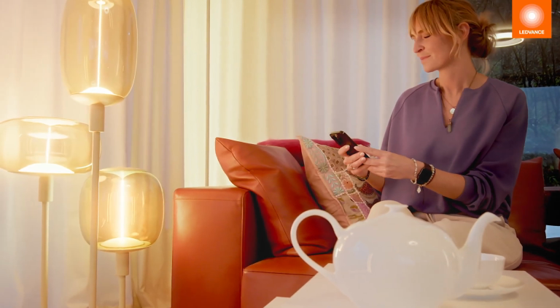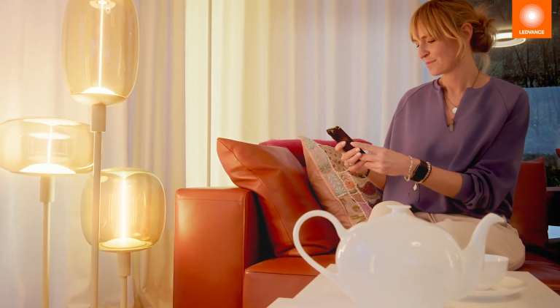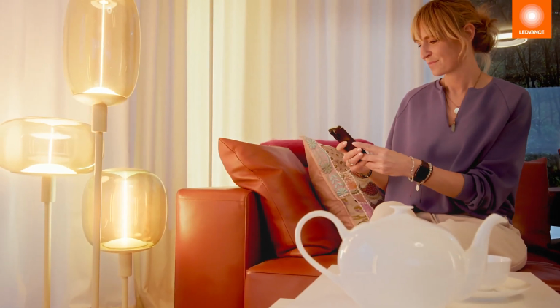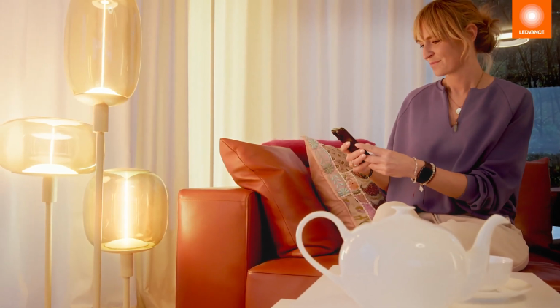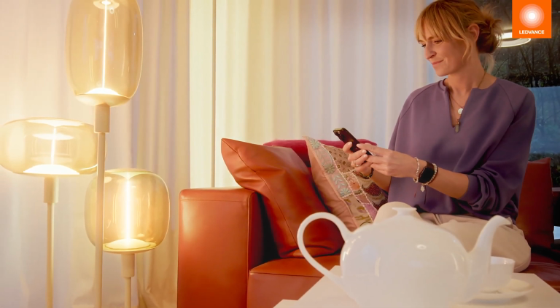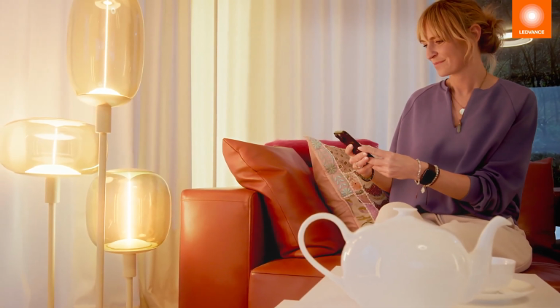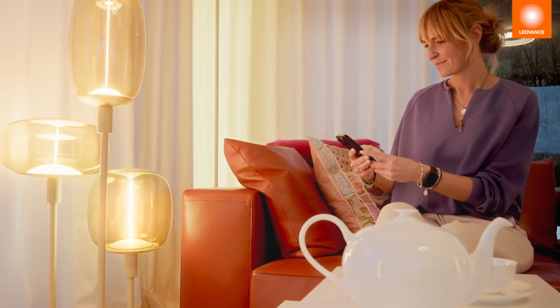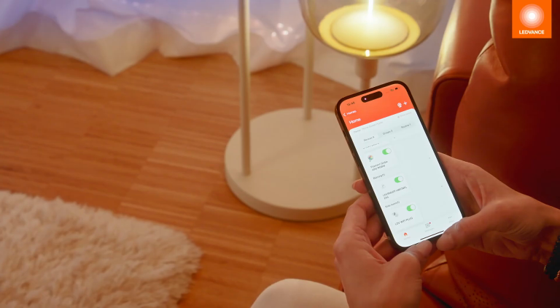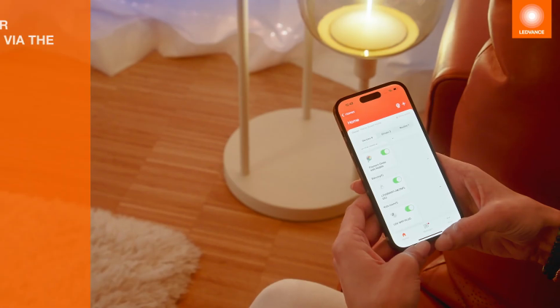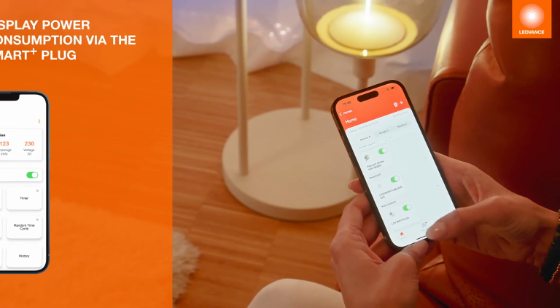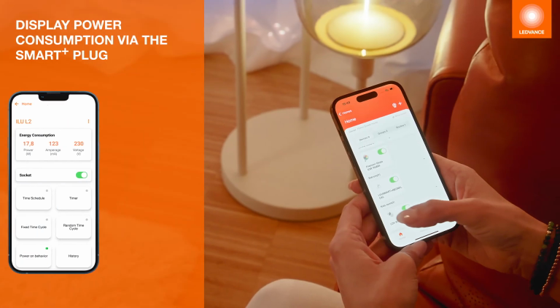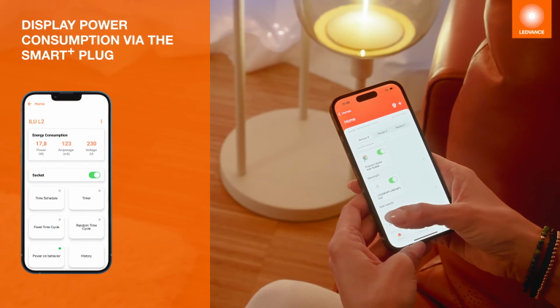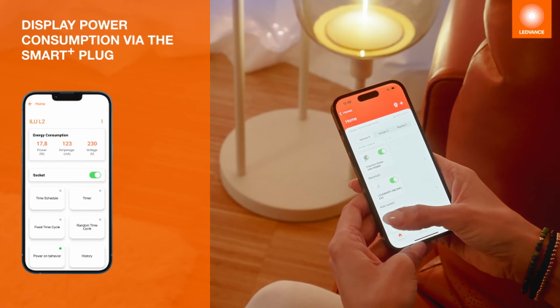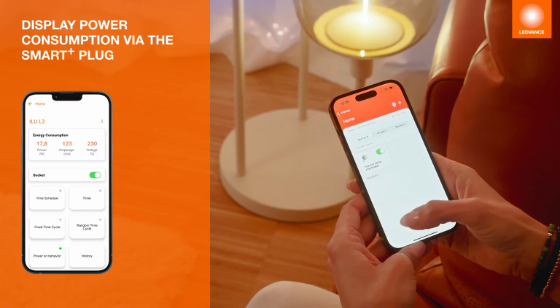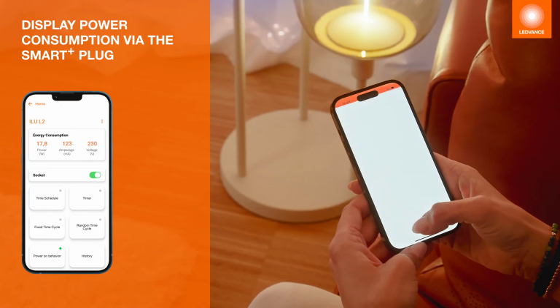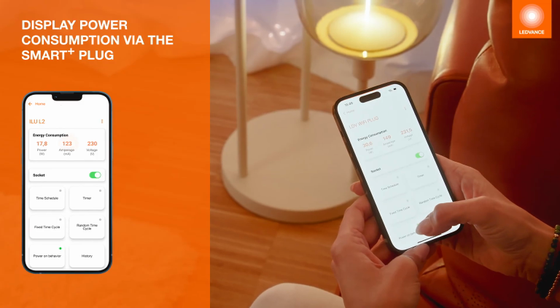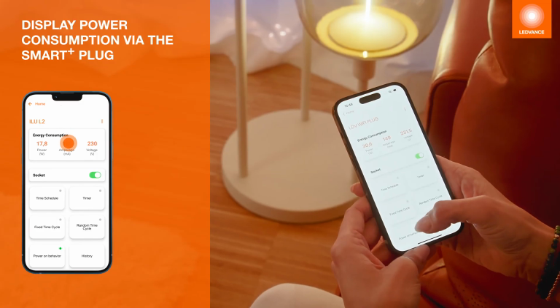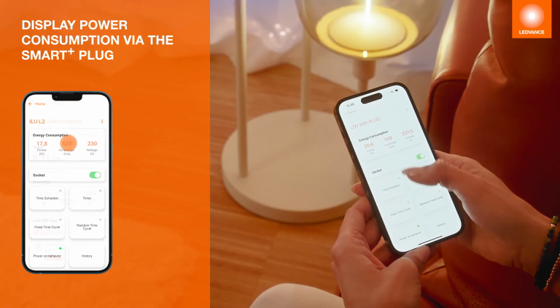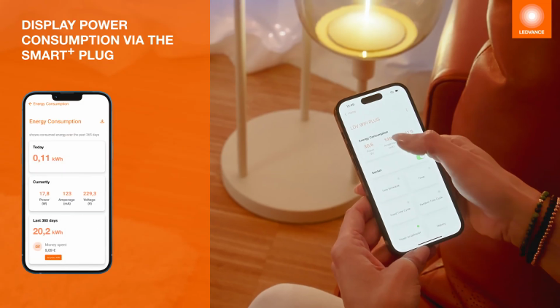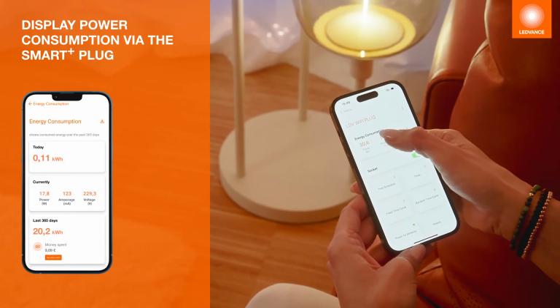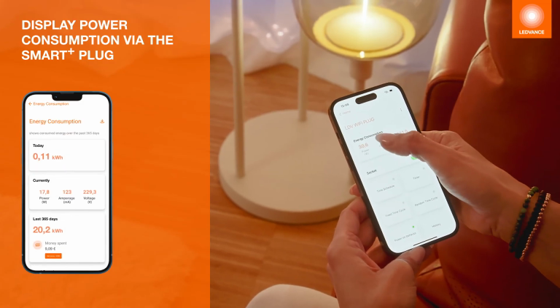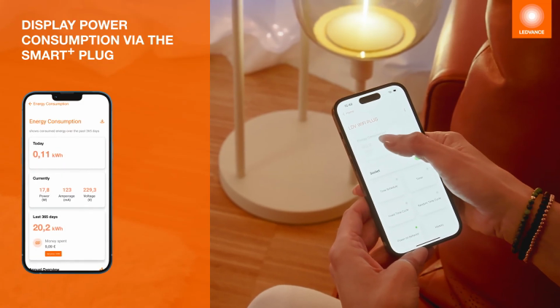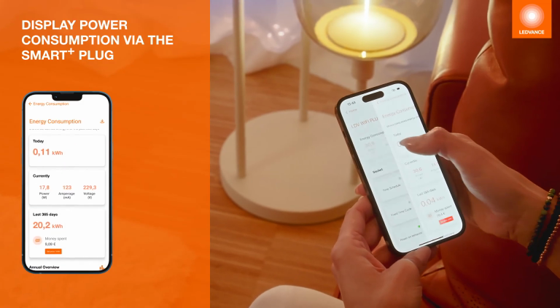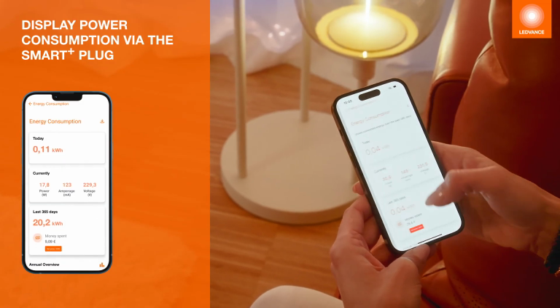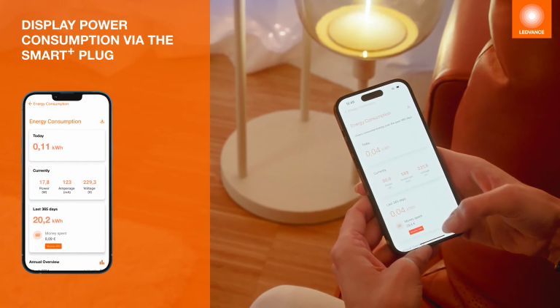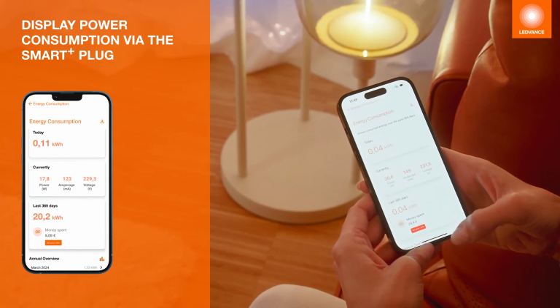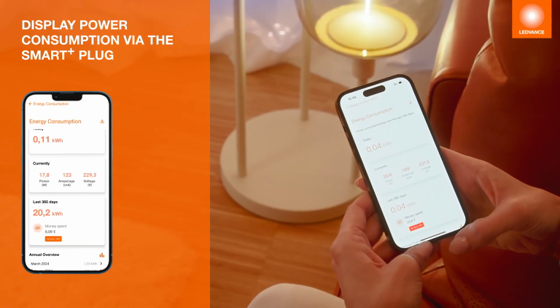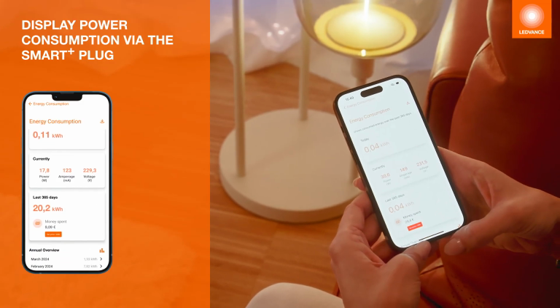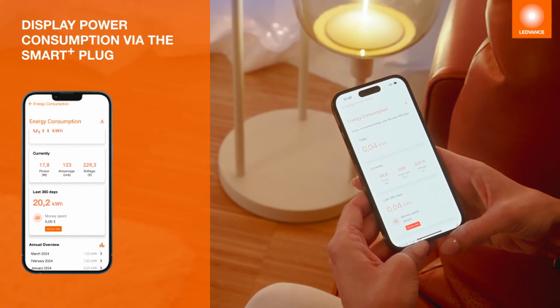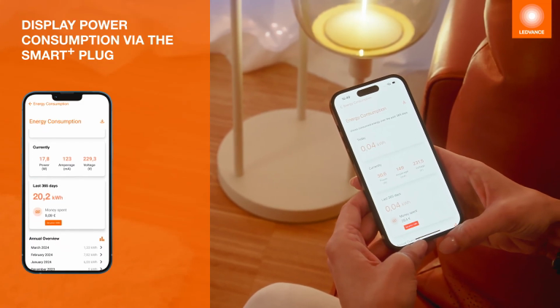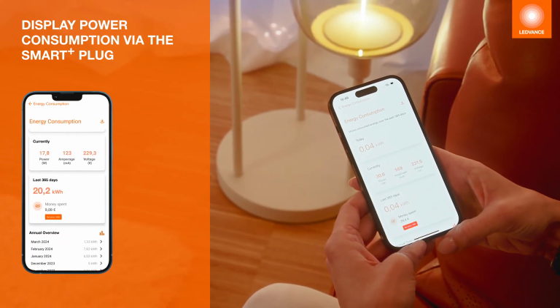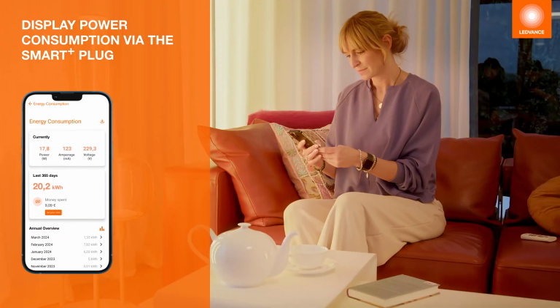You can also keep an eye on energy consumption with the integrated electricity meter.